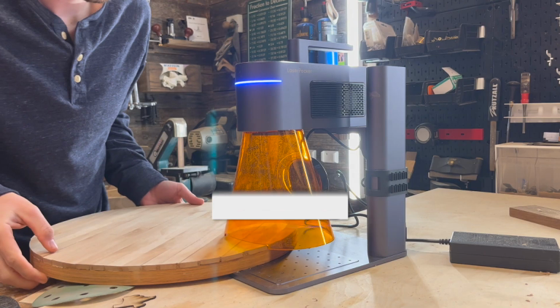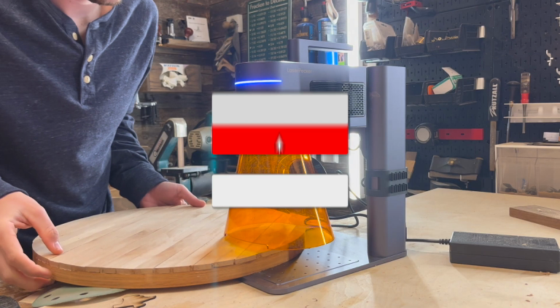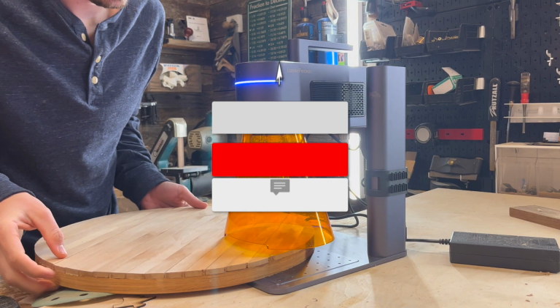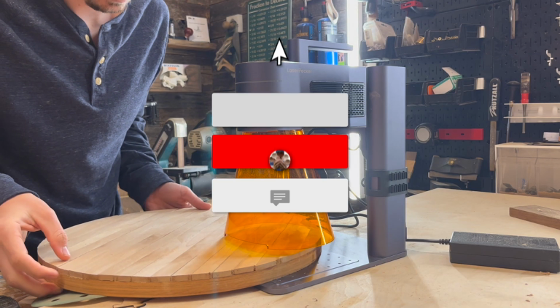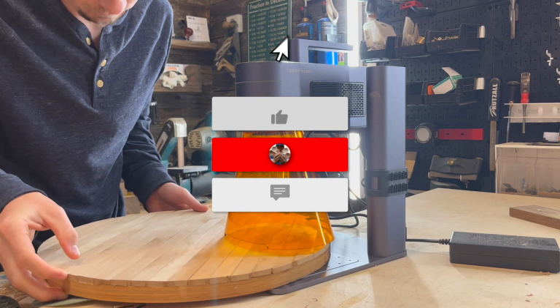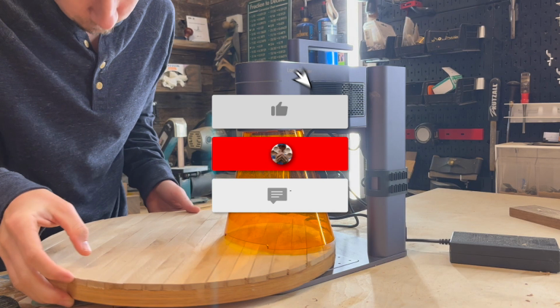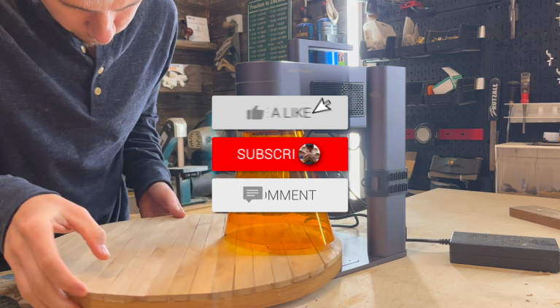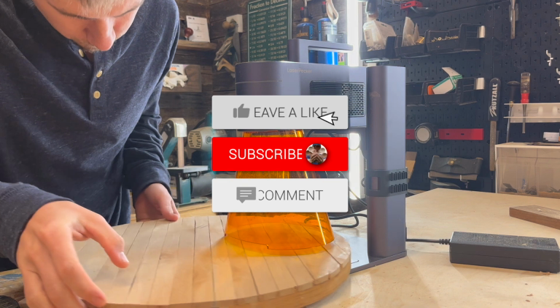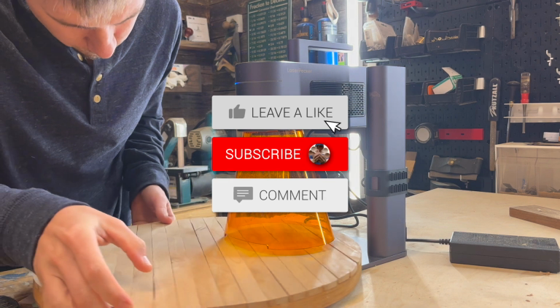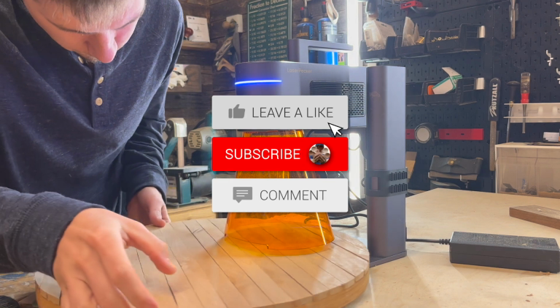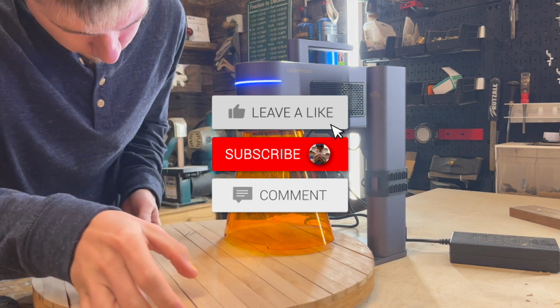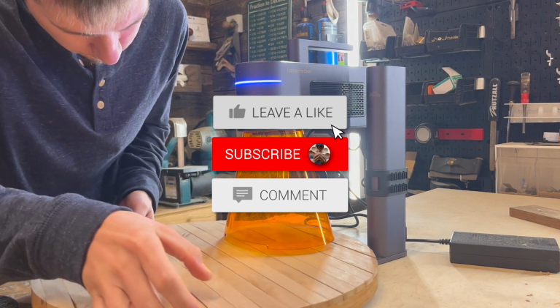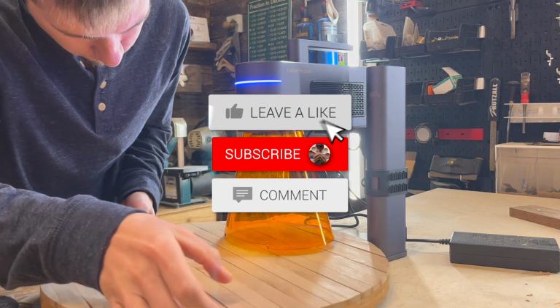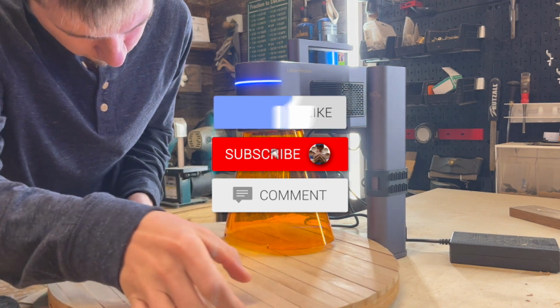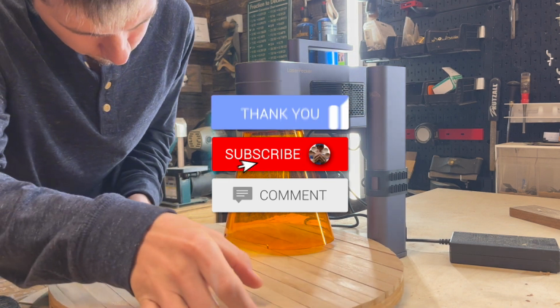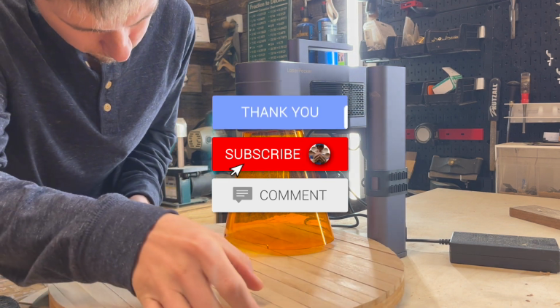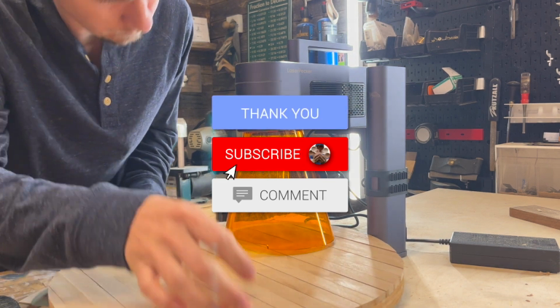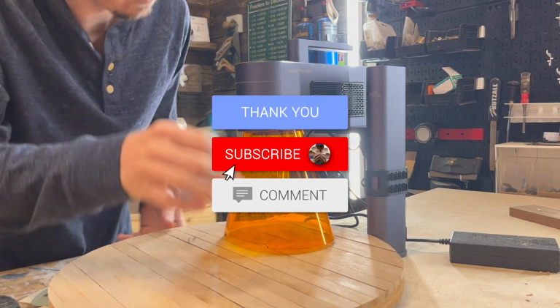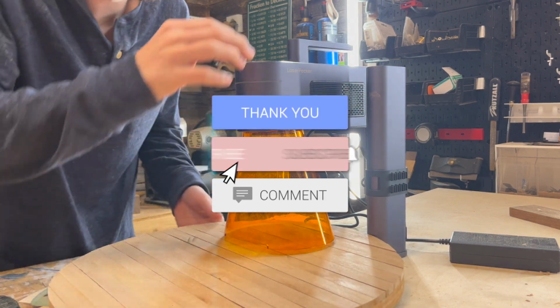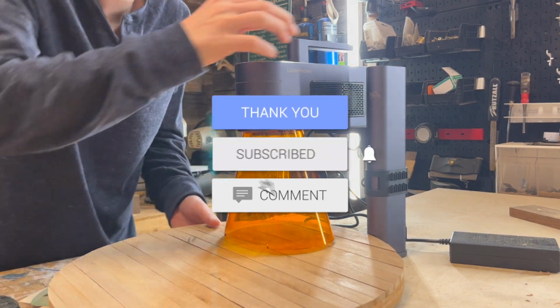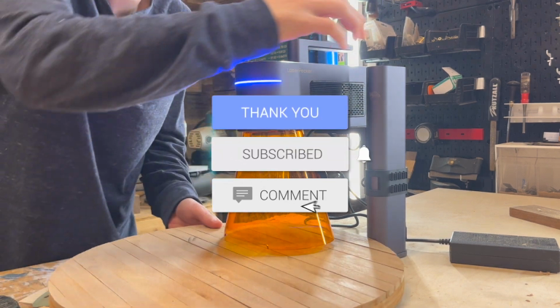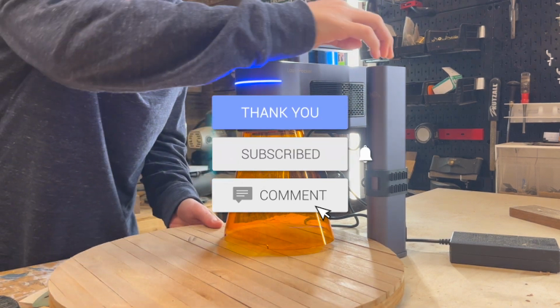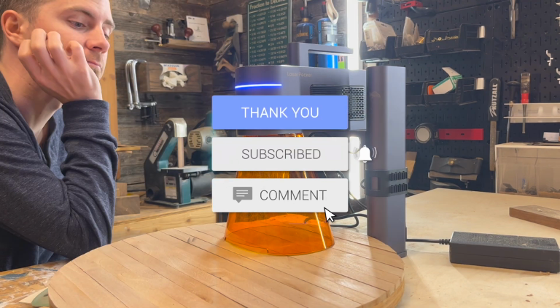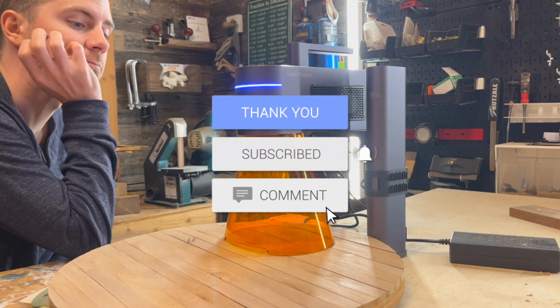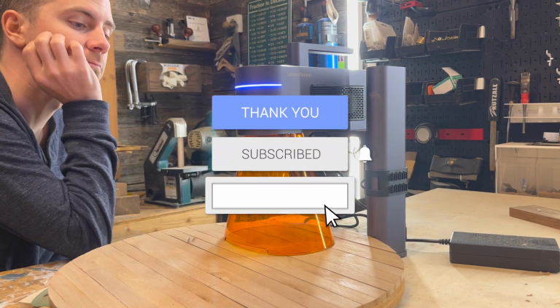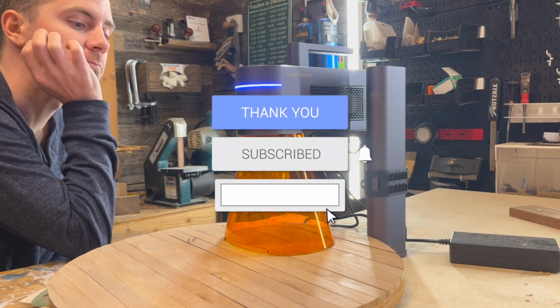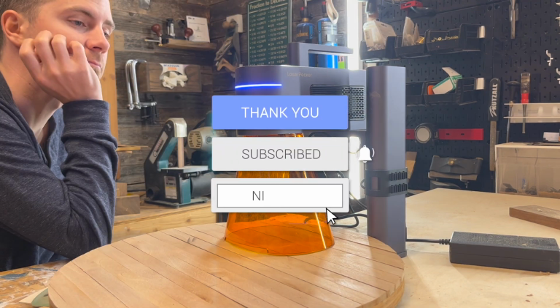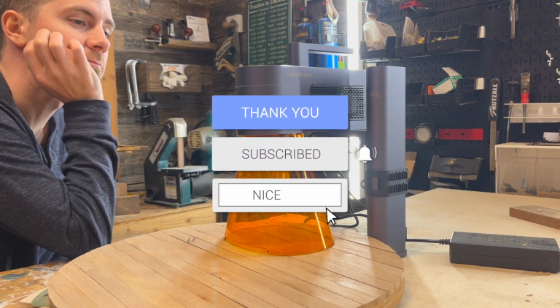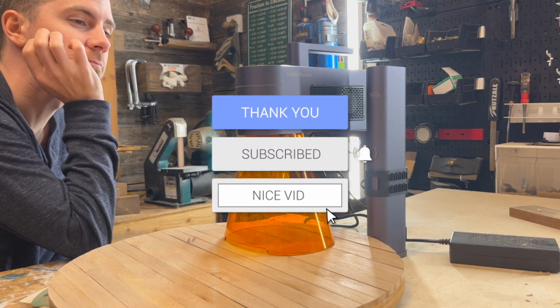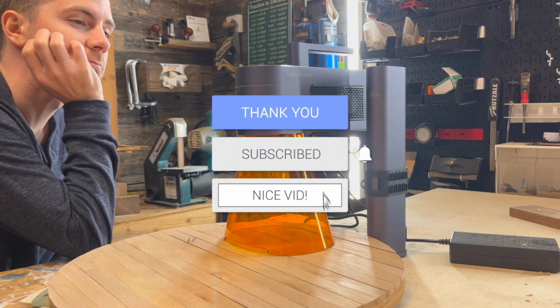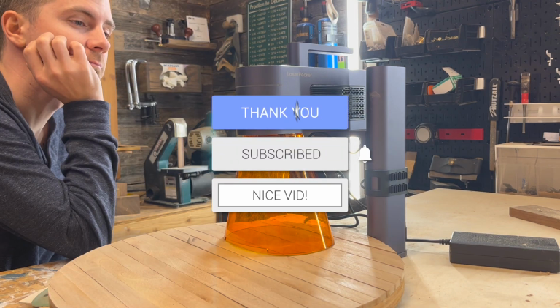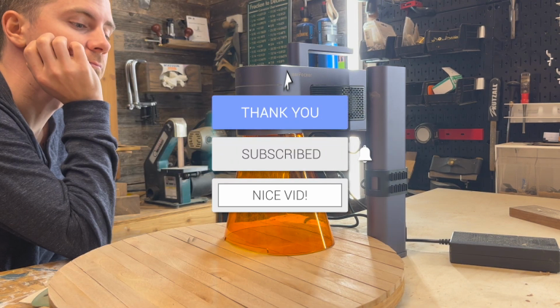Thank you guys for watching. If you have any questions, please feel free to leave them in the comment section down below and I will answer as best as possible.